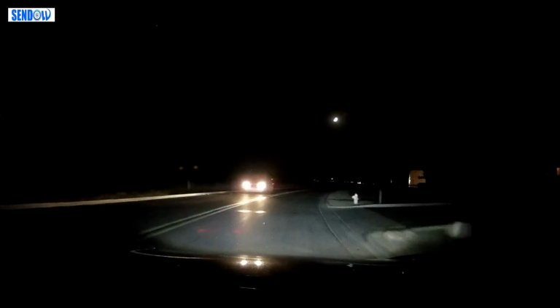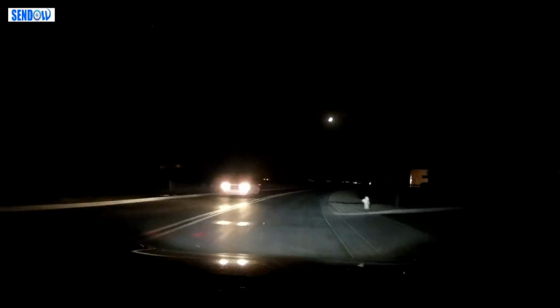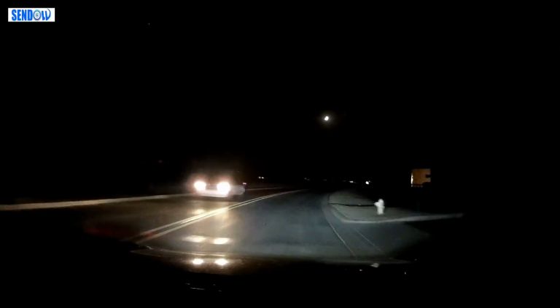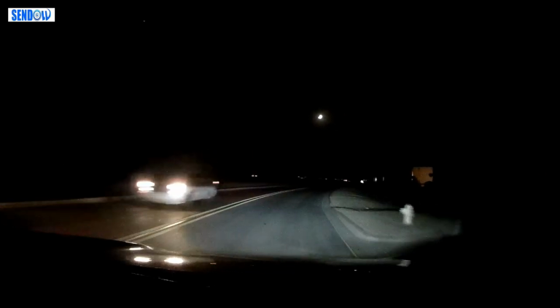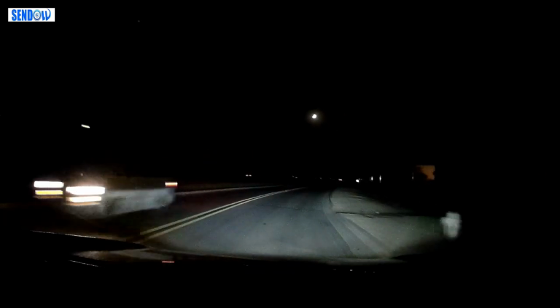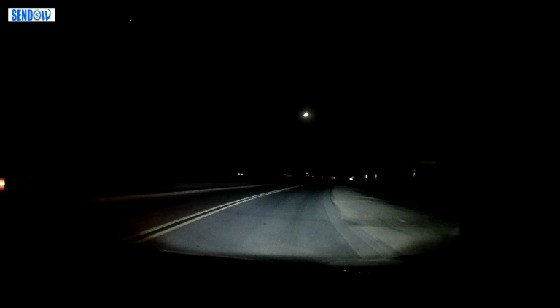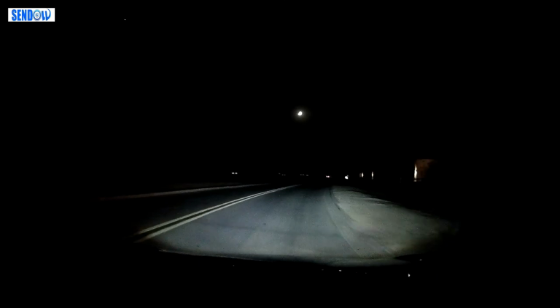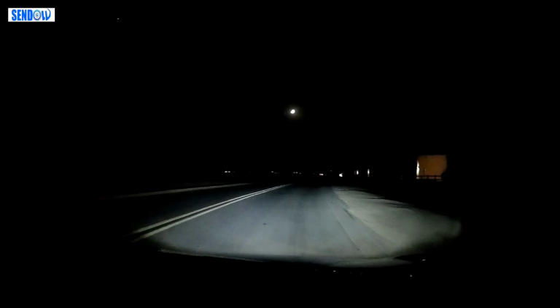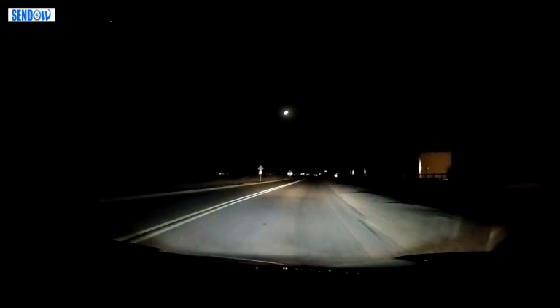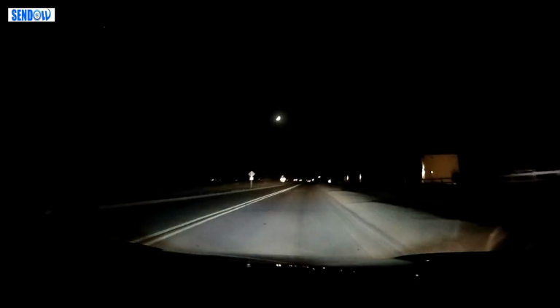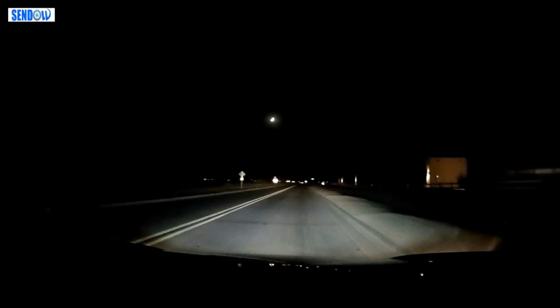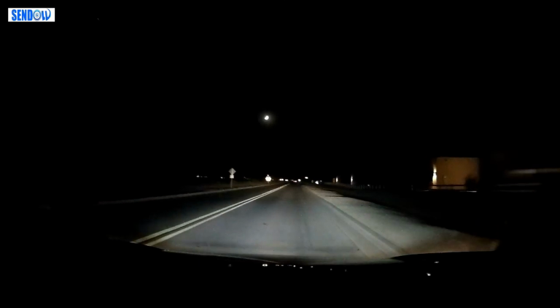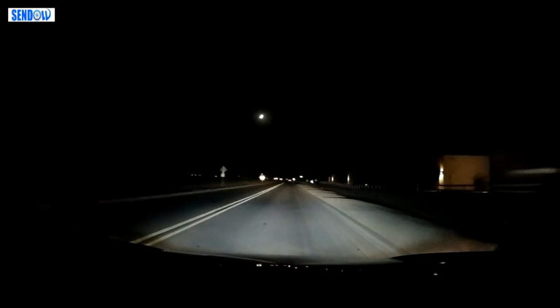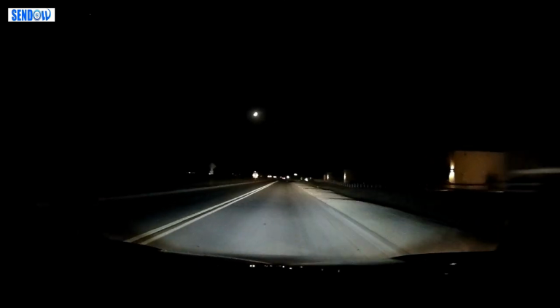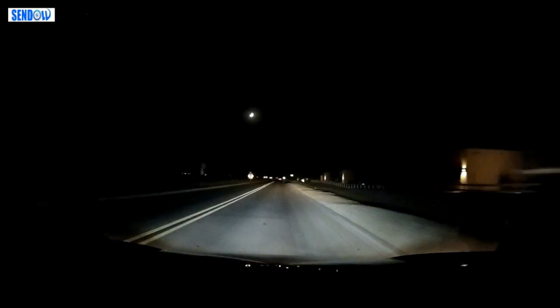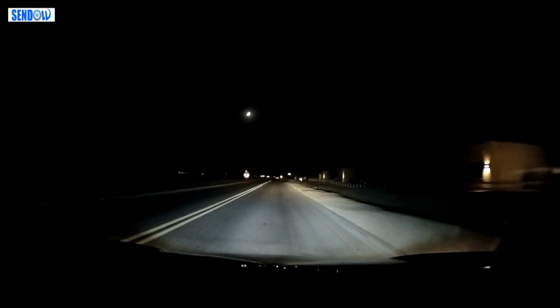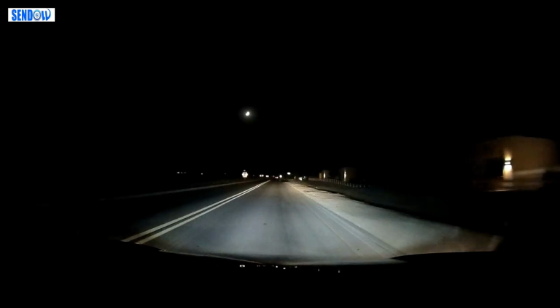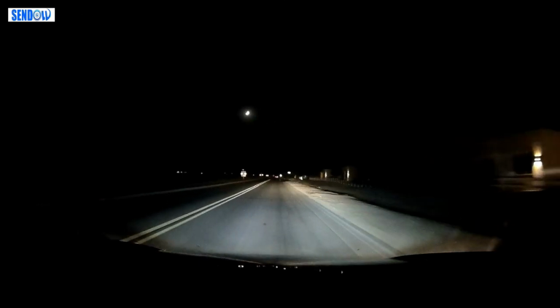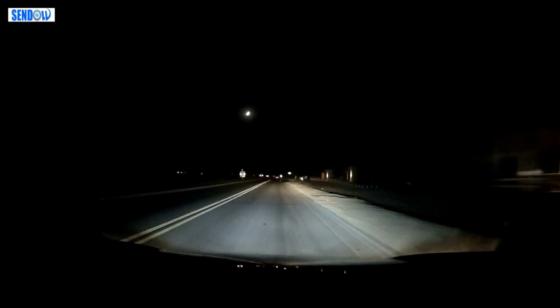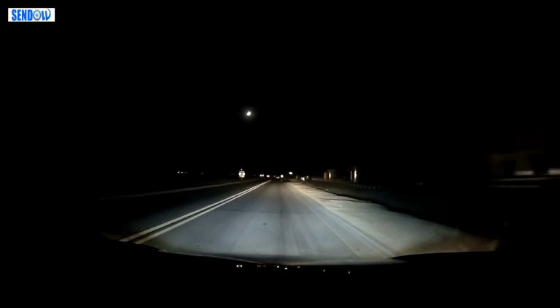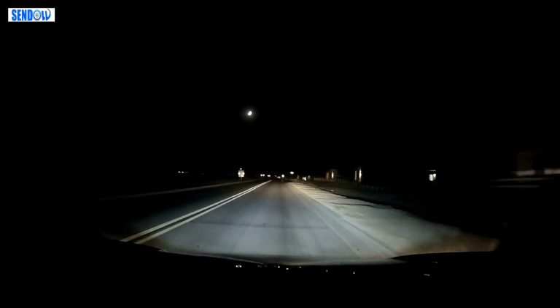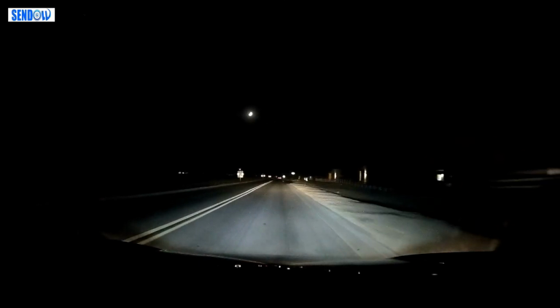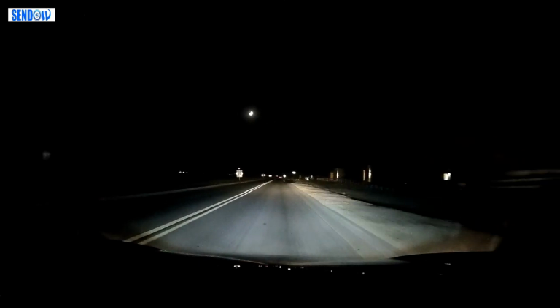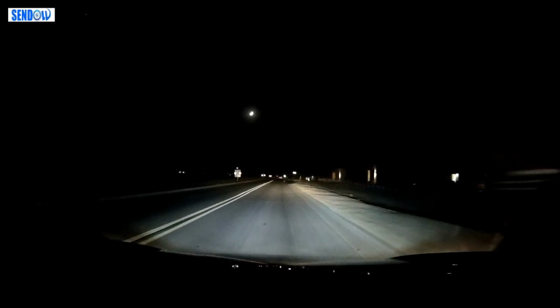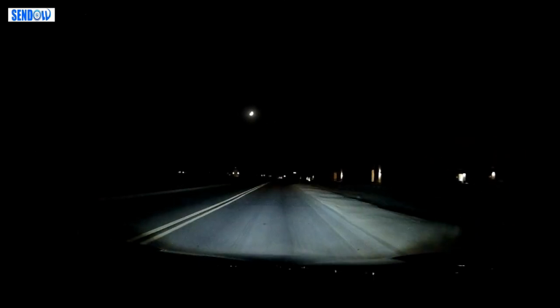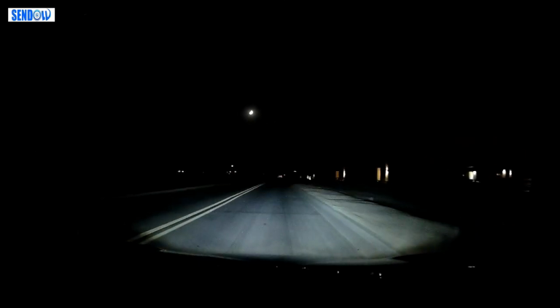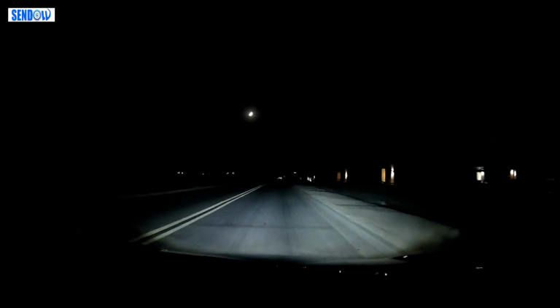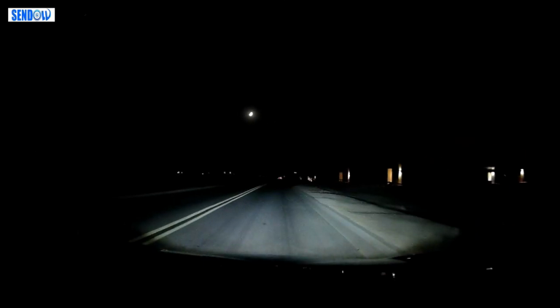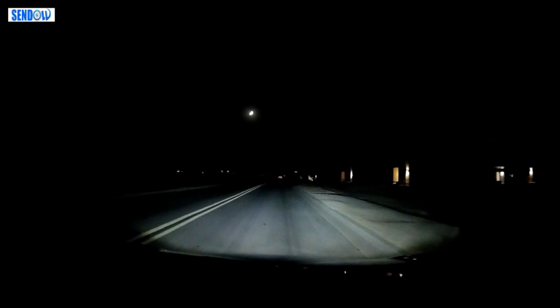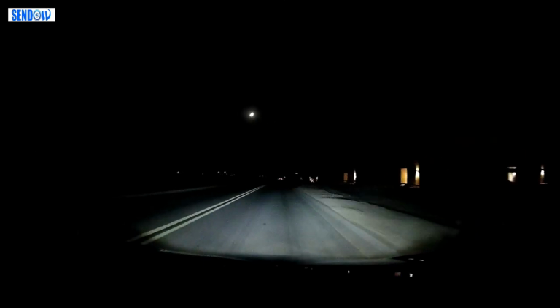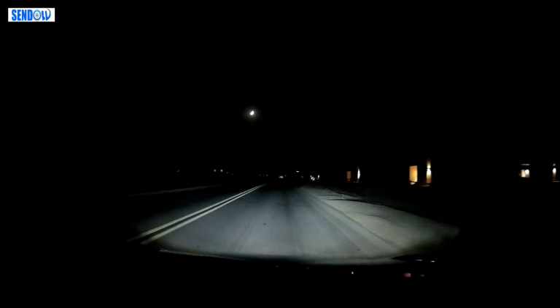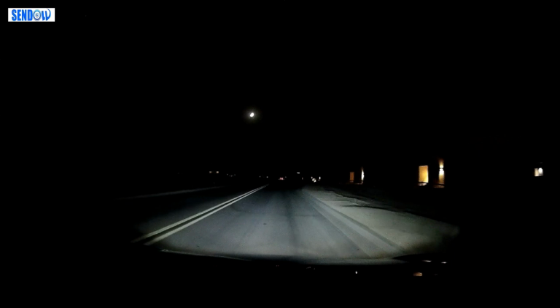Here's a quick night driving test clip showing the low beam and high beam performance of the dashcam.